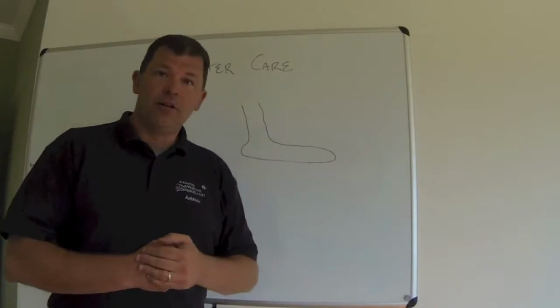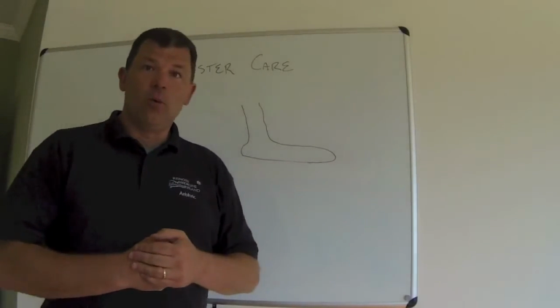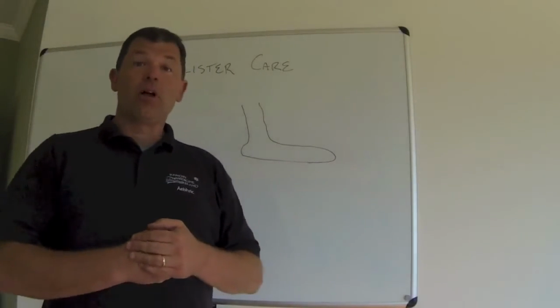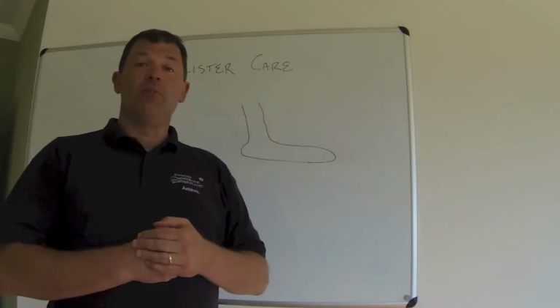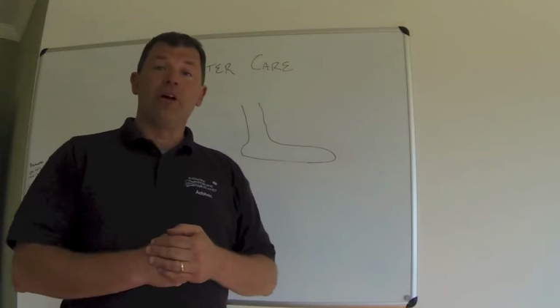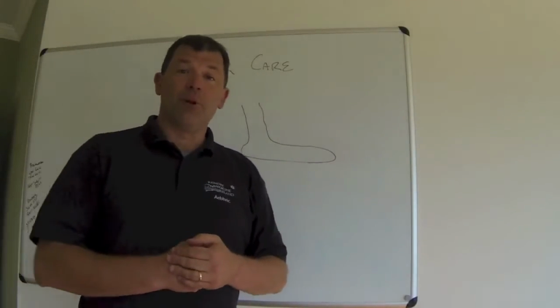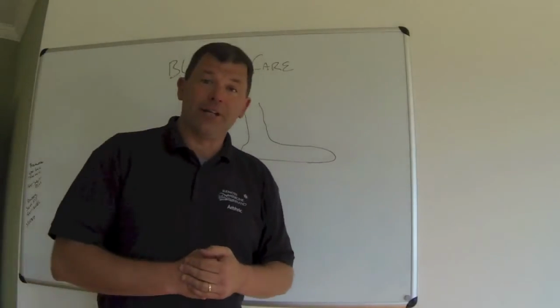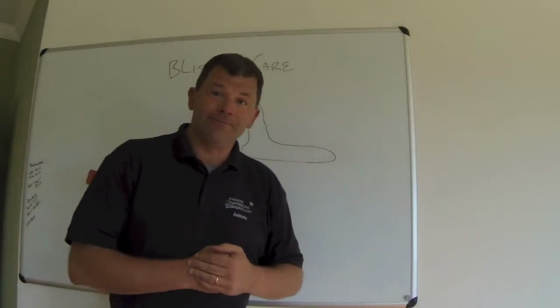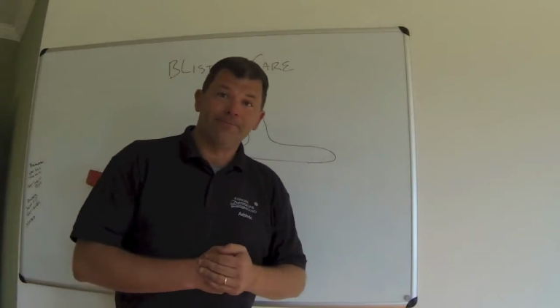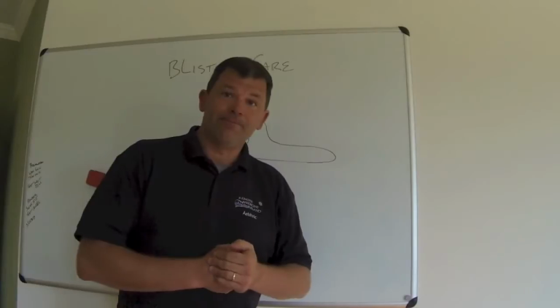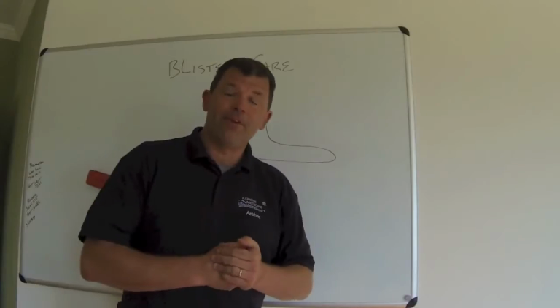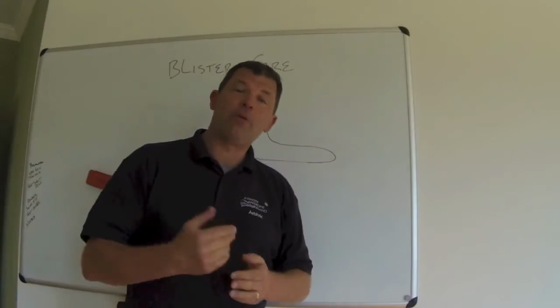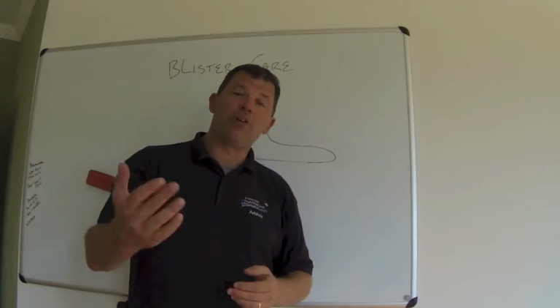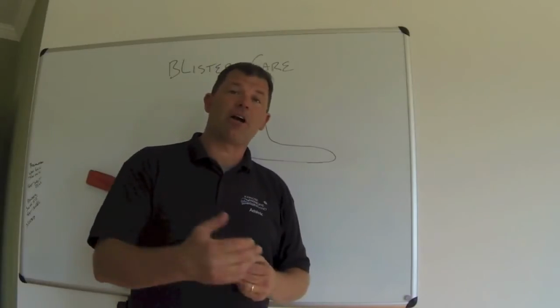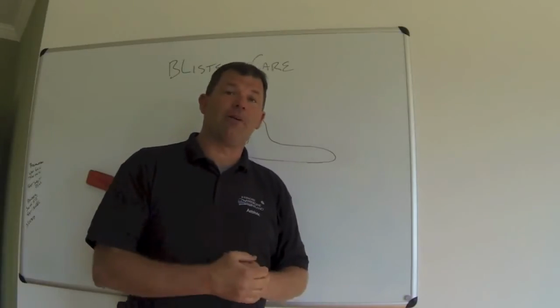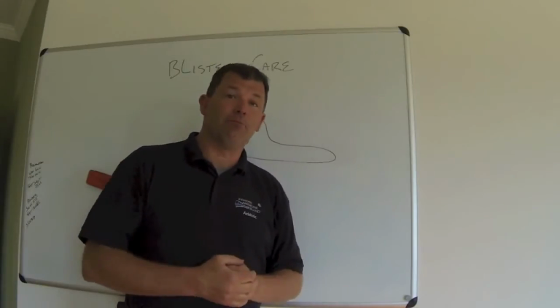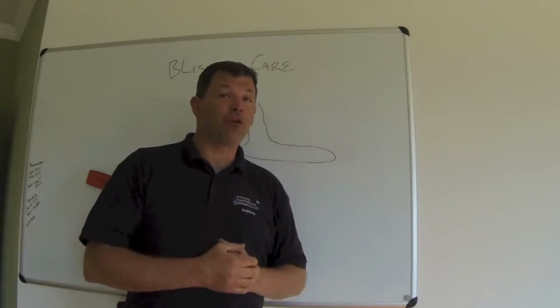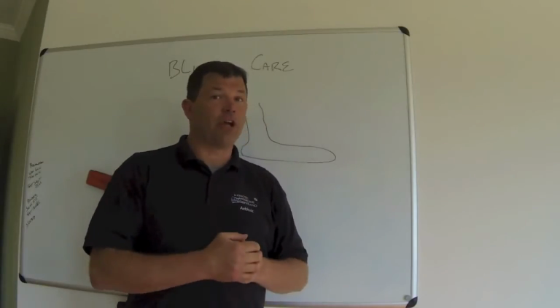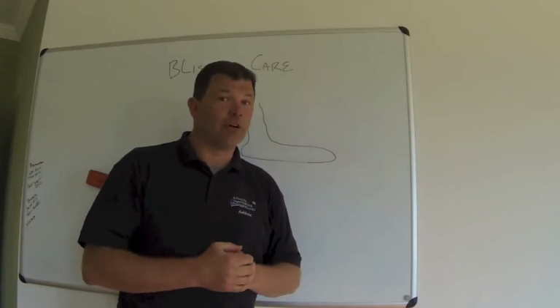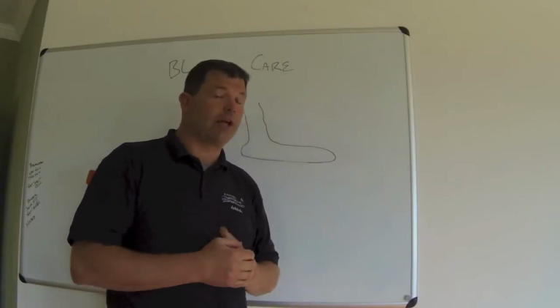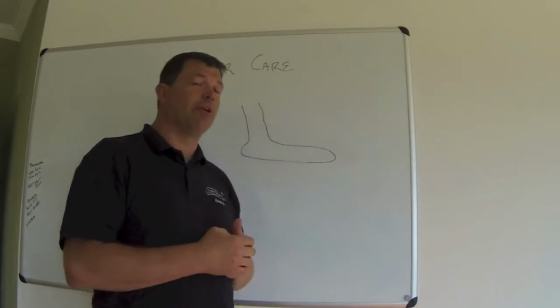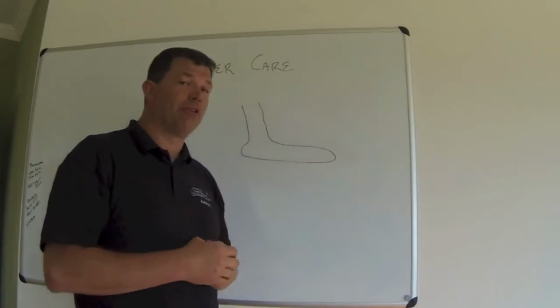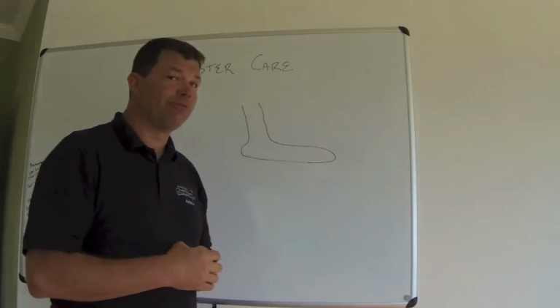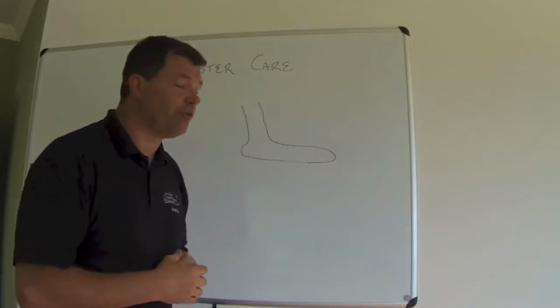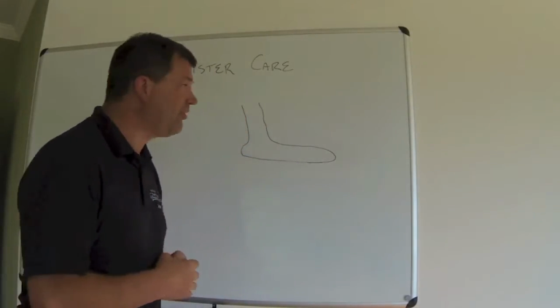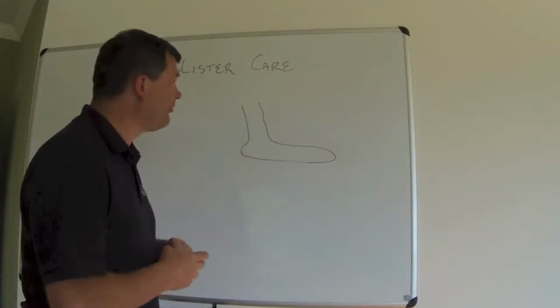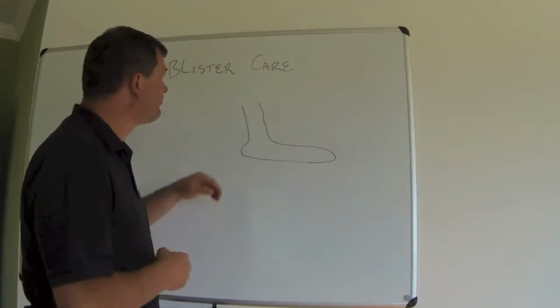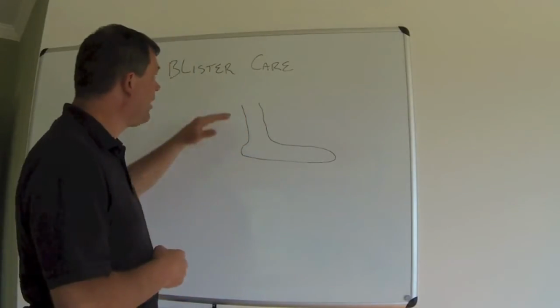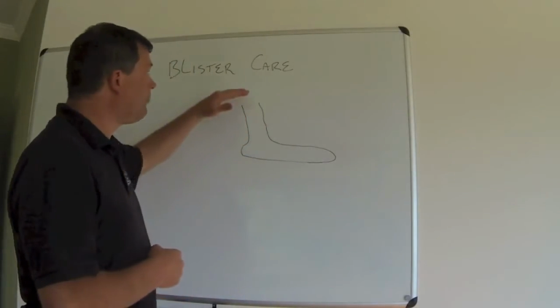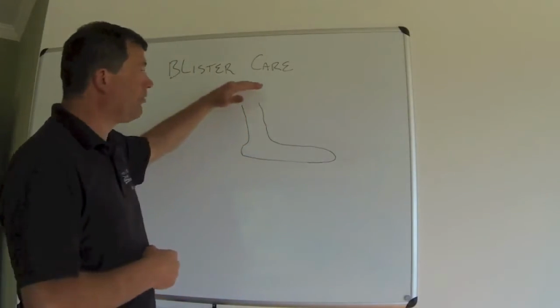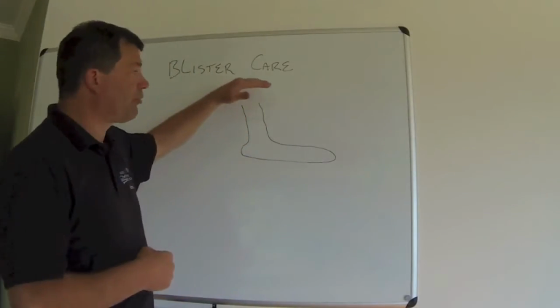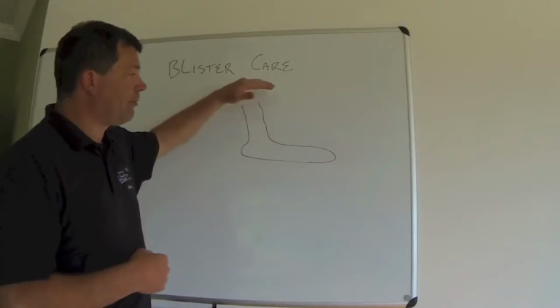Welcome to Merit Training. Today we're going to talk about foot care, blister prevention, and blister treatment.